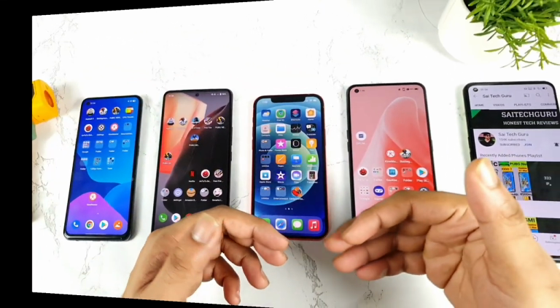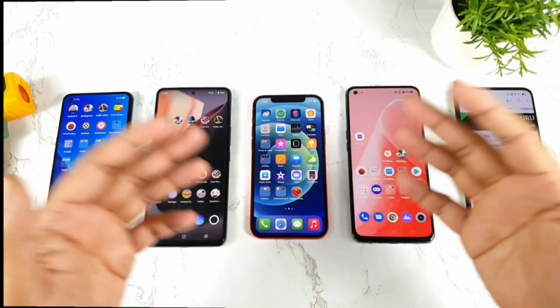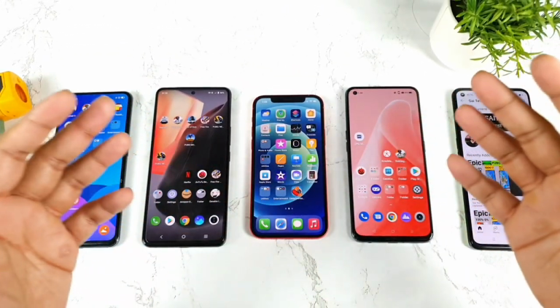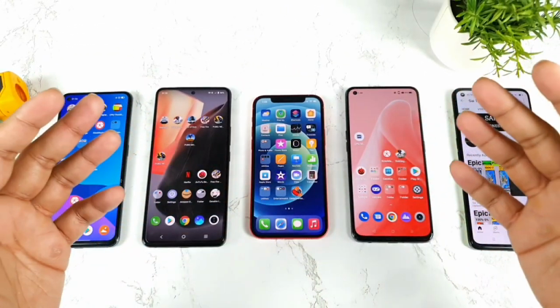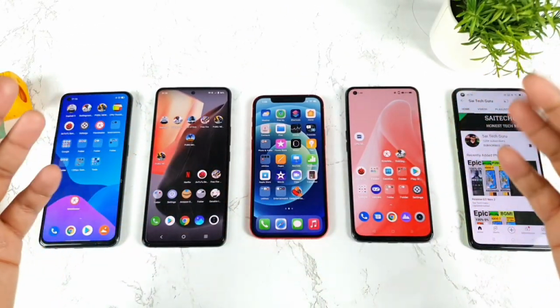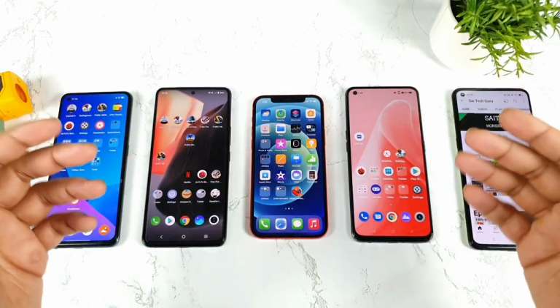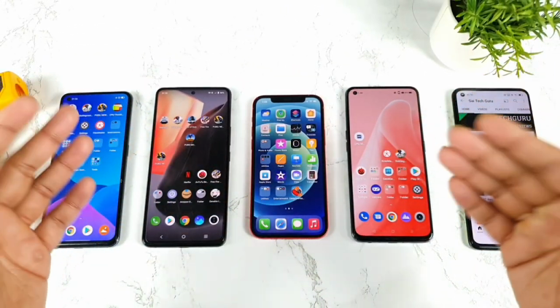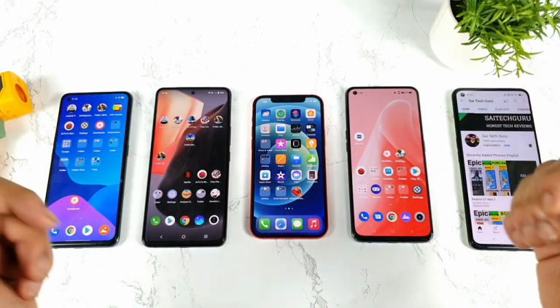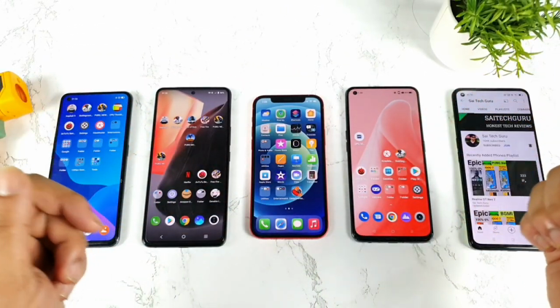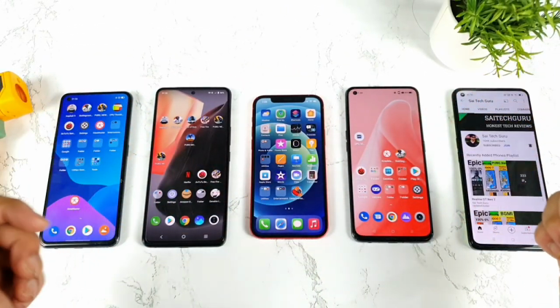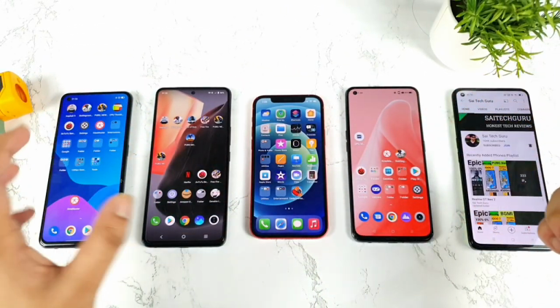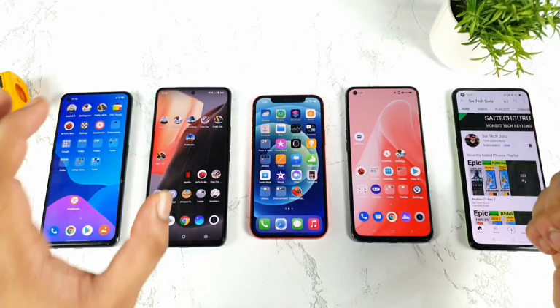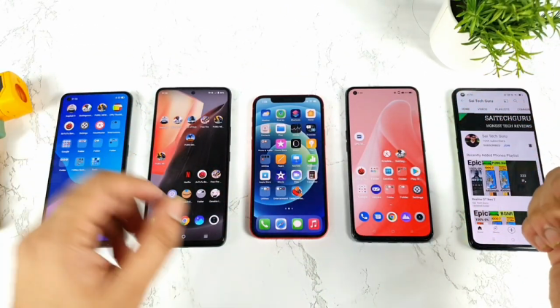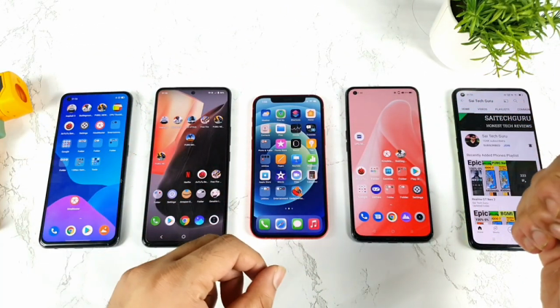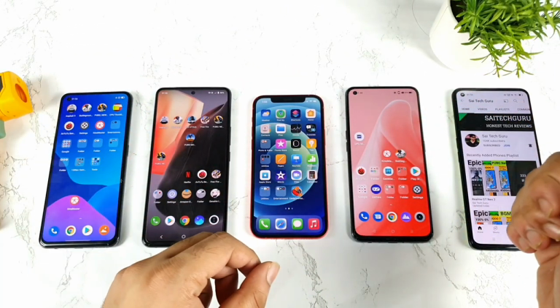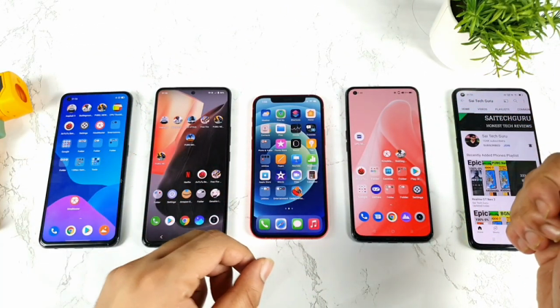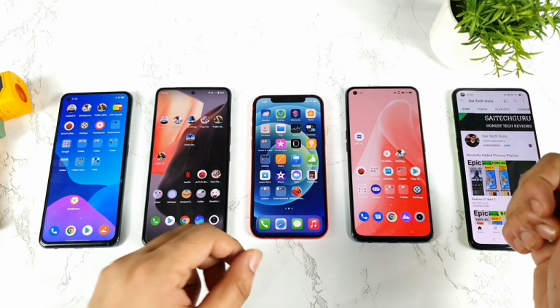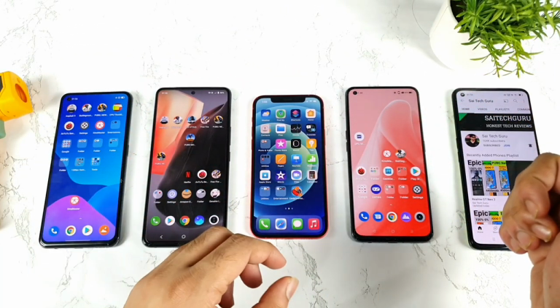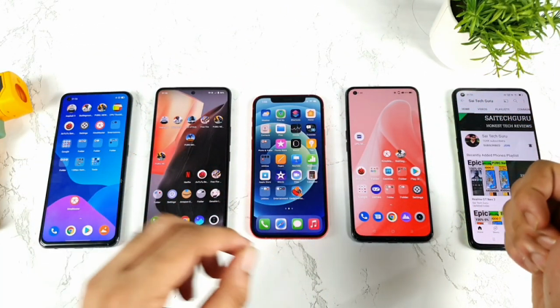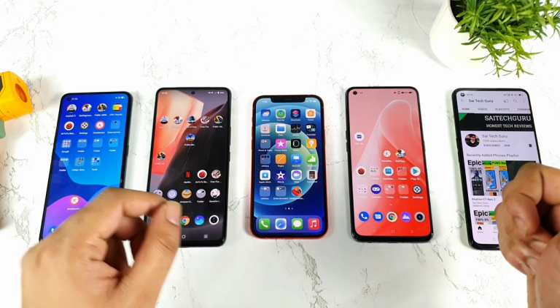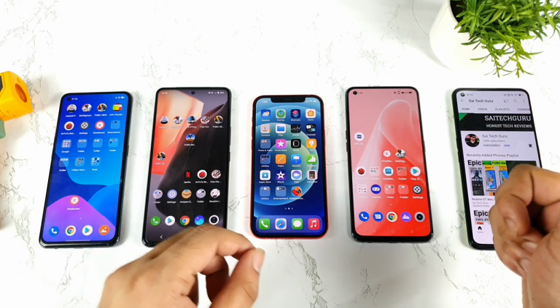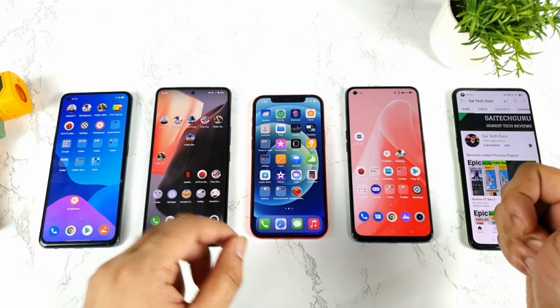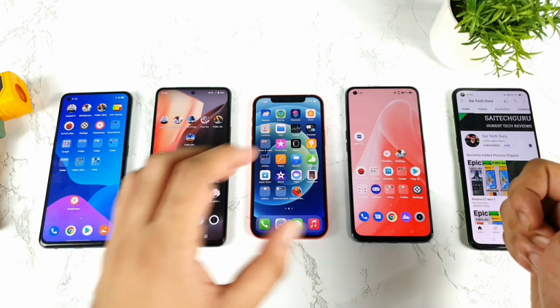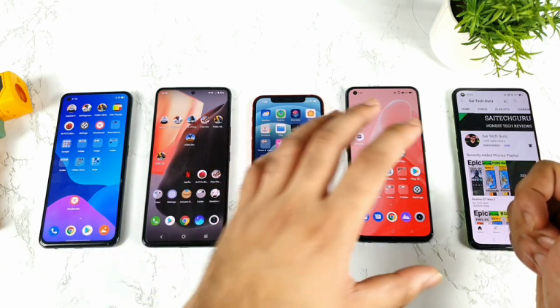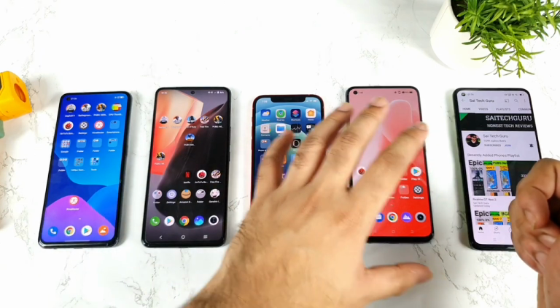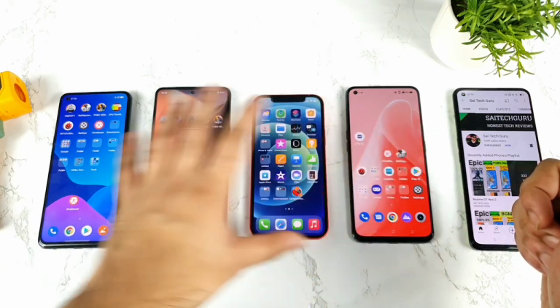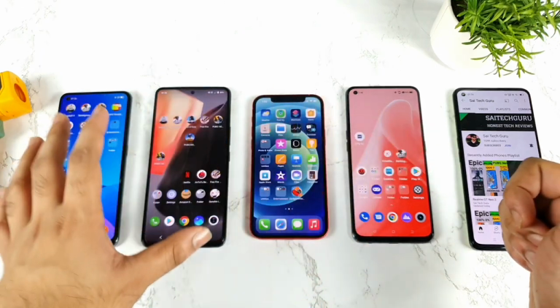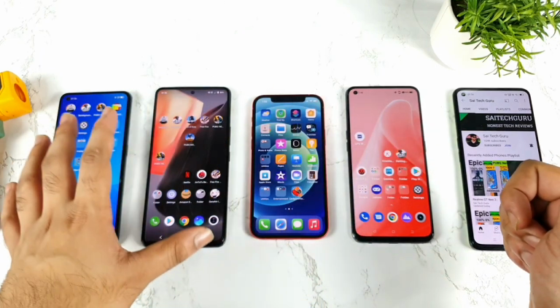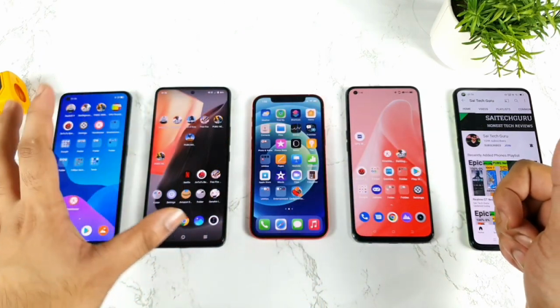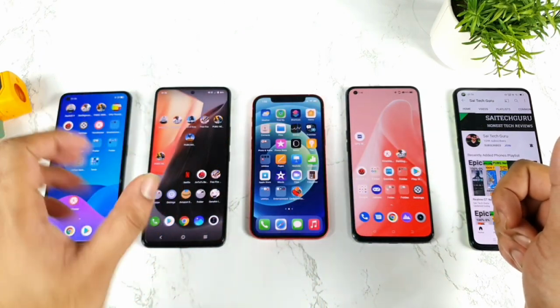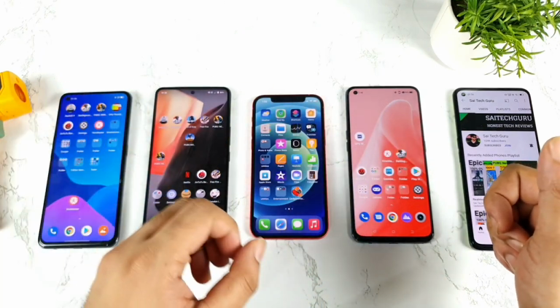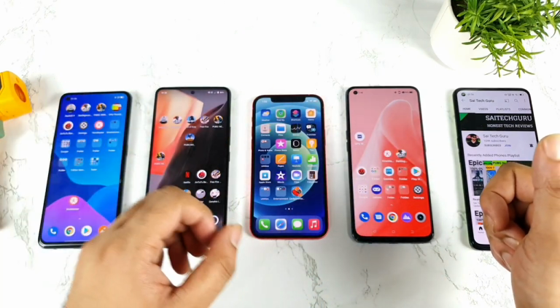Hi friends, welcome back to my channel, Saiti Akura. In this video, I am going to do the AnTuTu benchmark test comparison between all of these four smartphones which I've got right now.